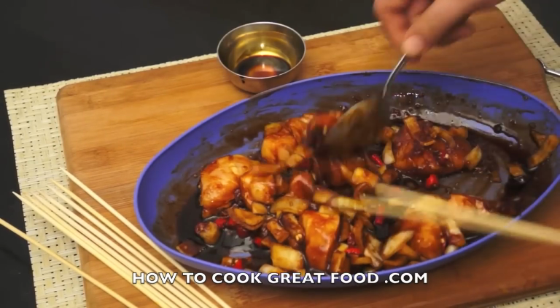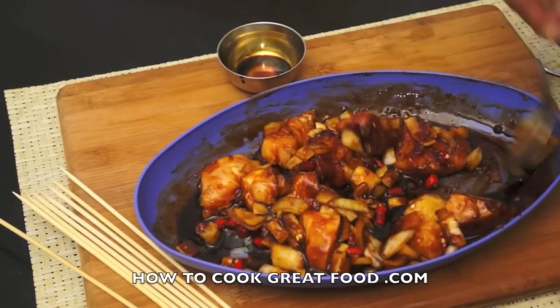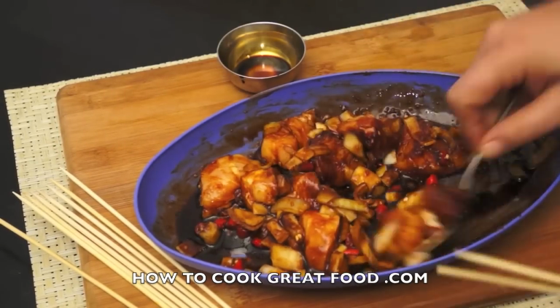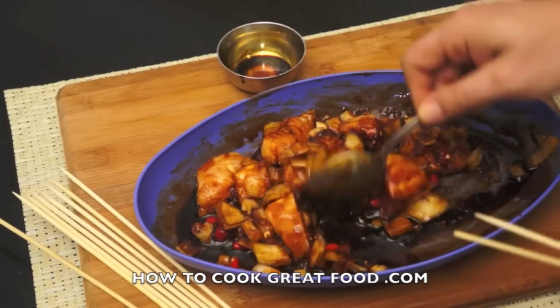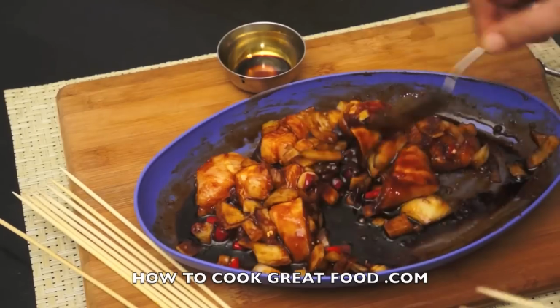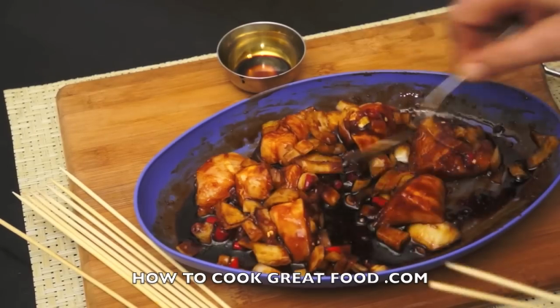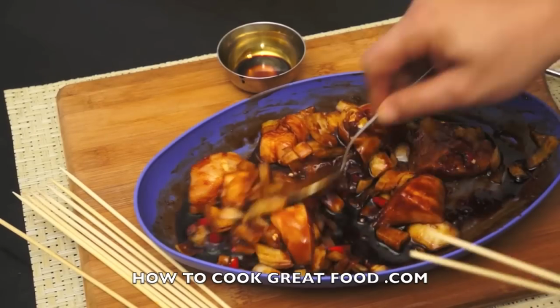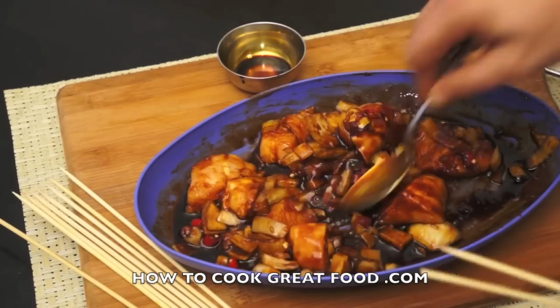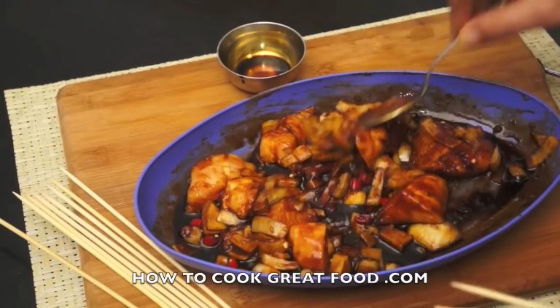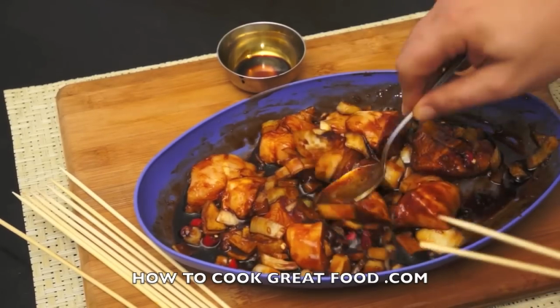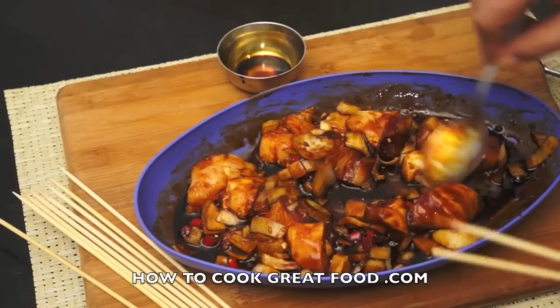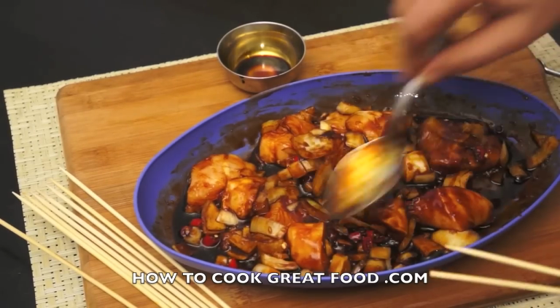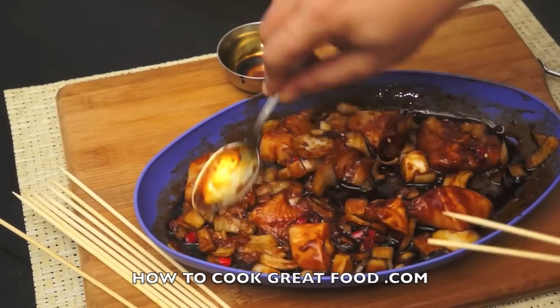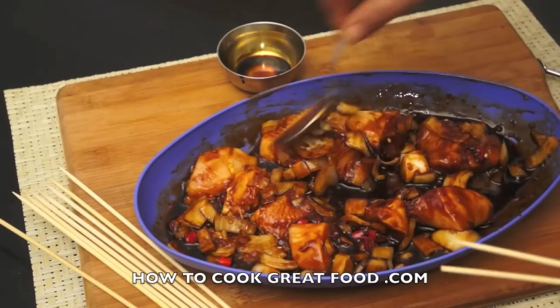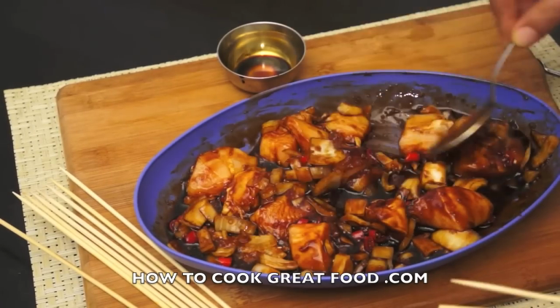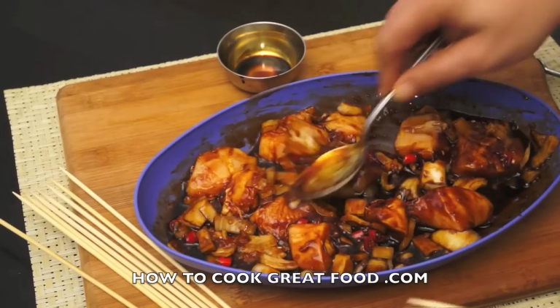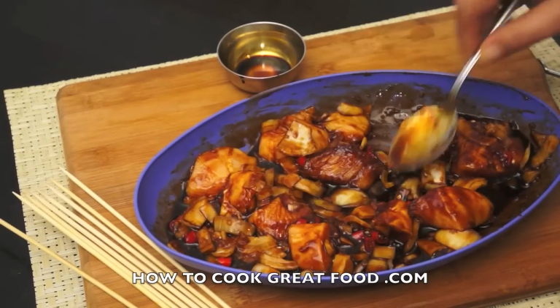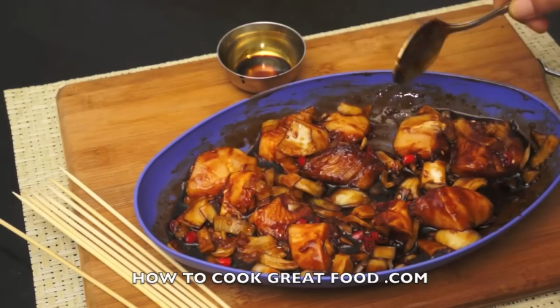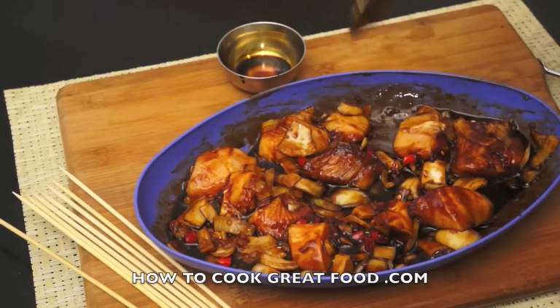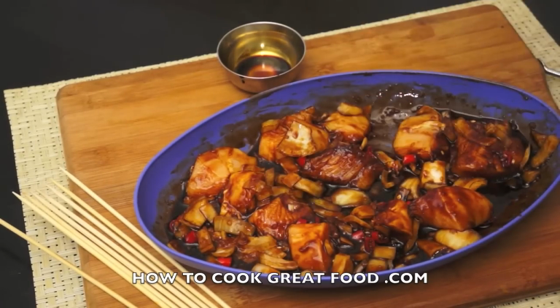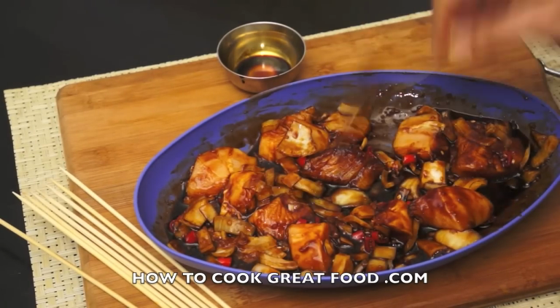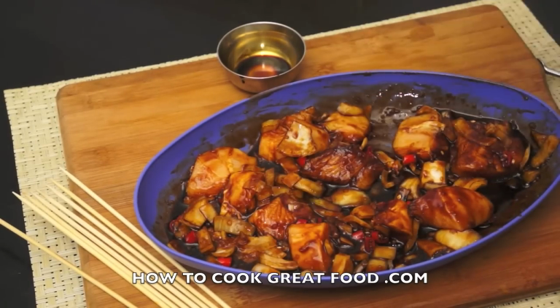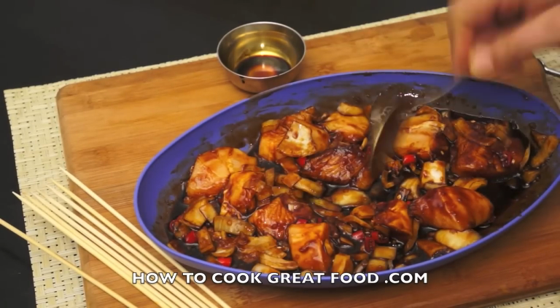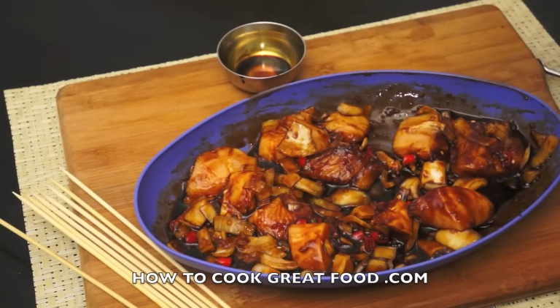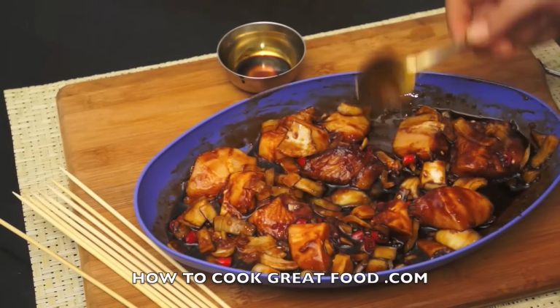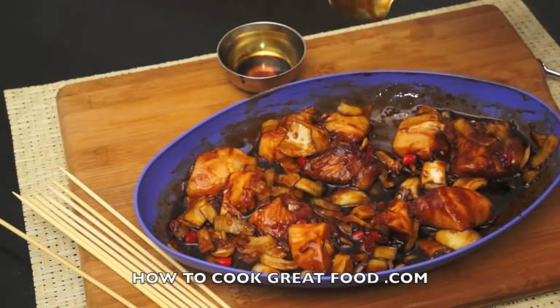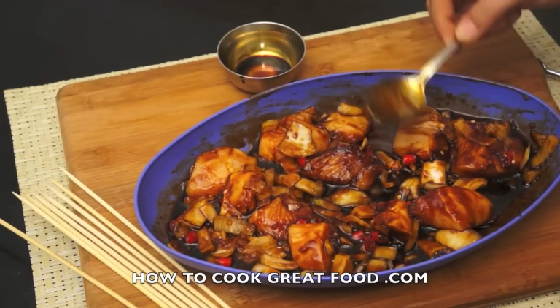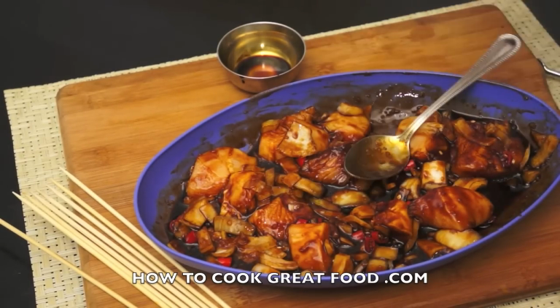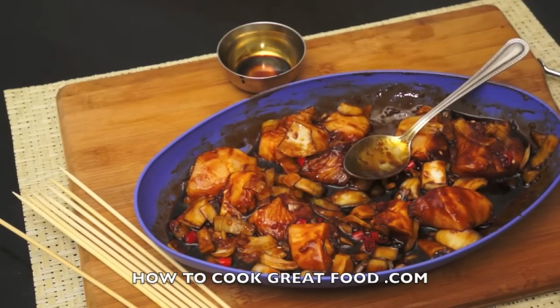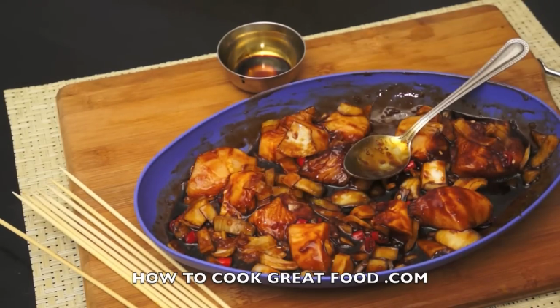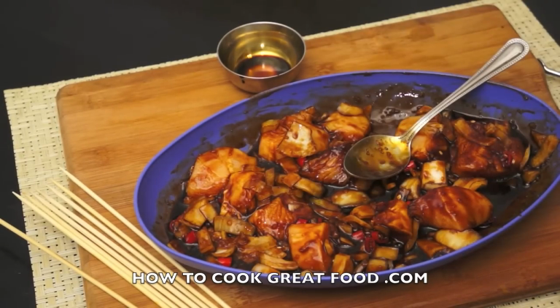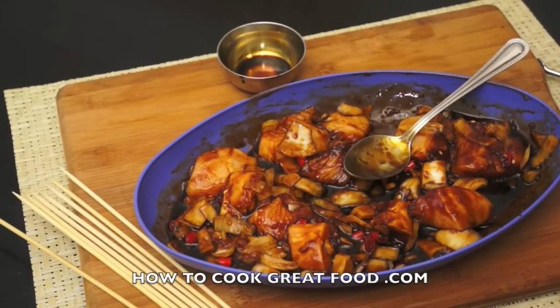They're gonna take about three or four minutes a side and they'll be done — and they're delicious. I'll see you then.